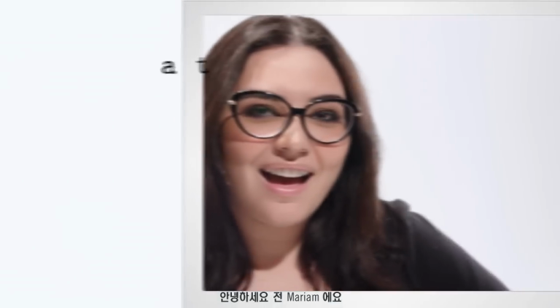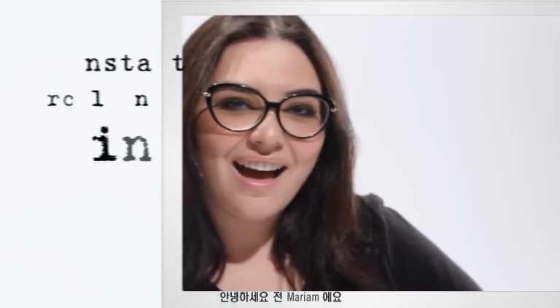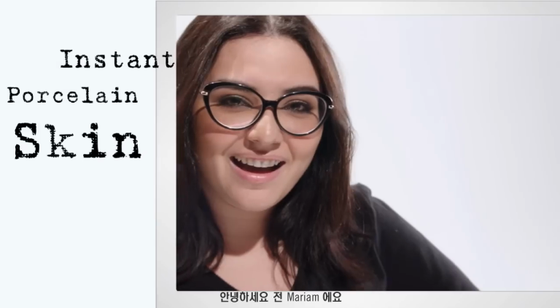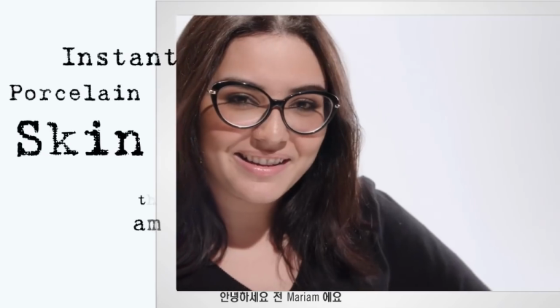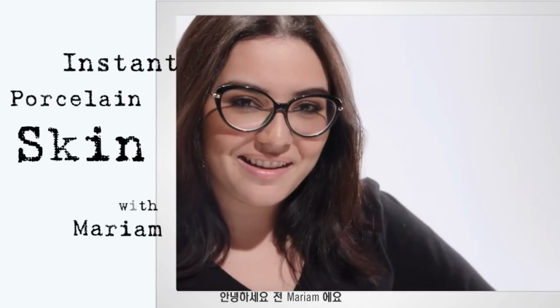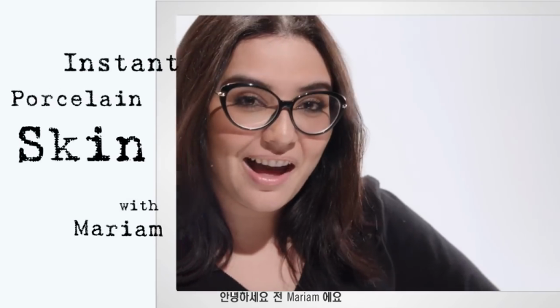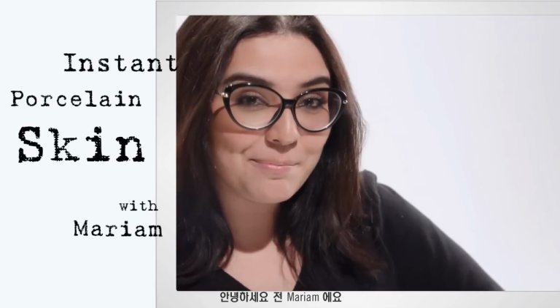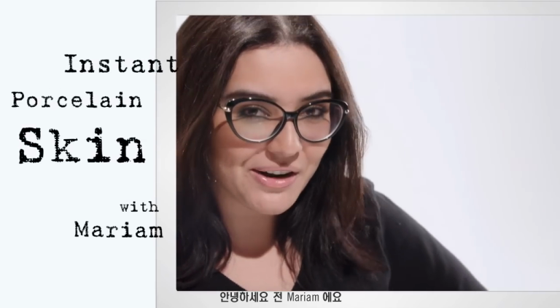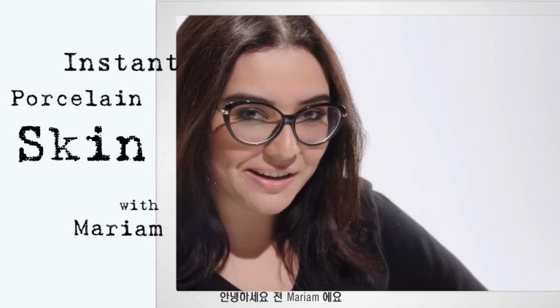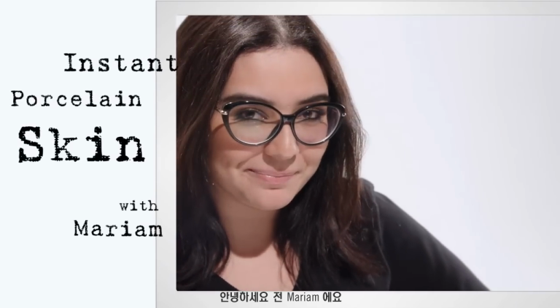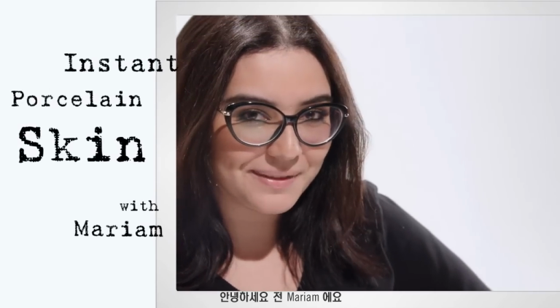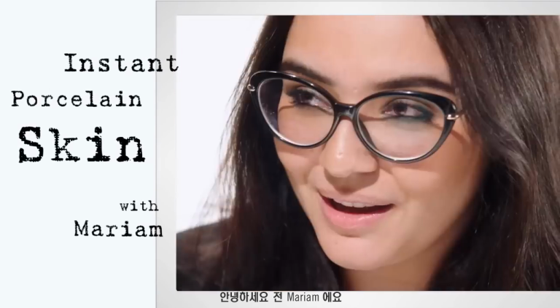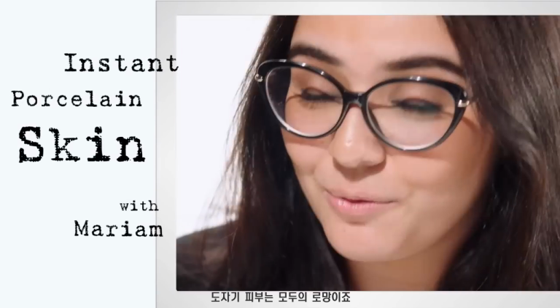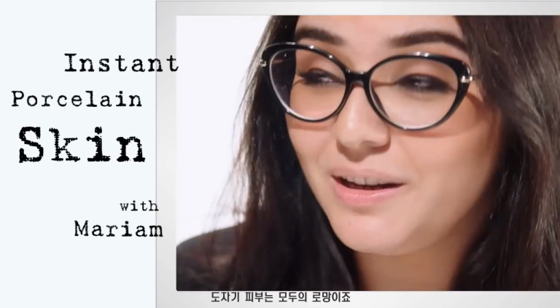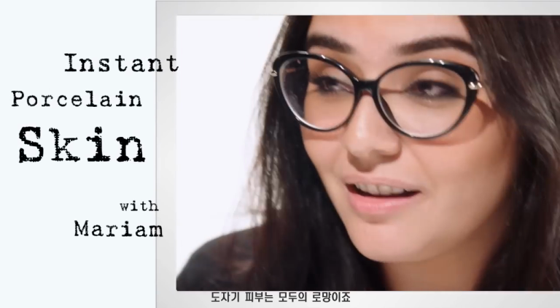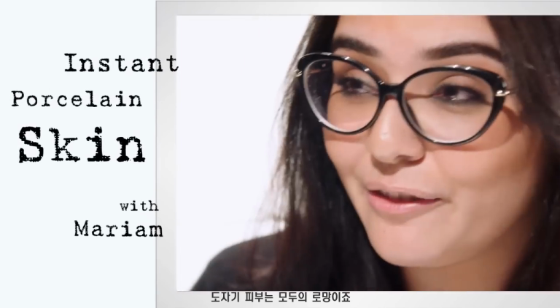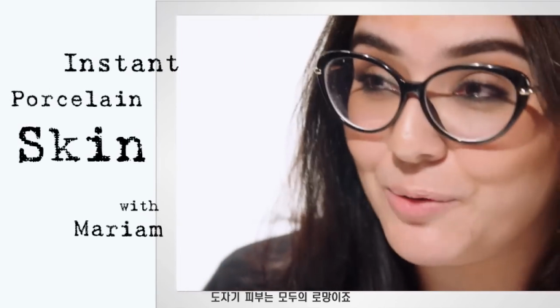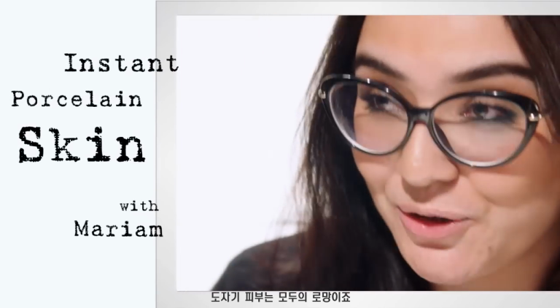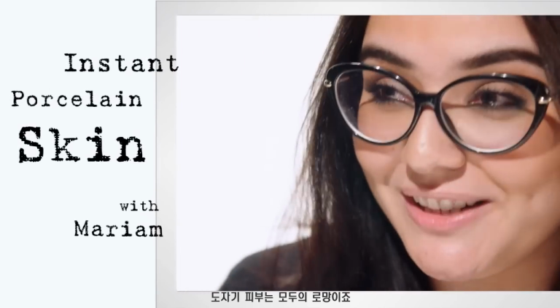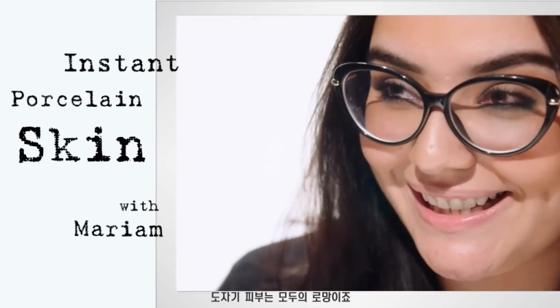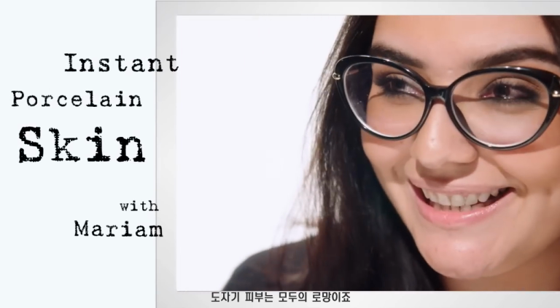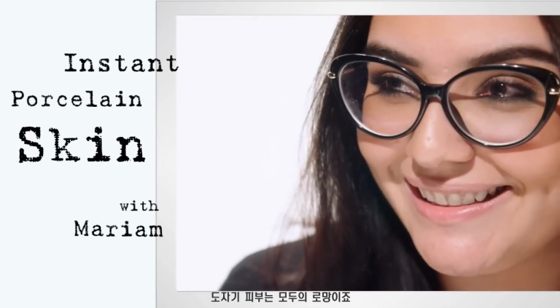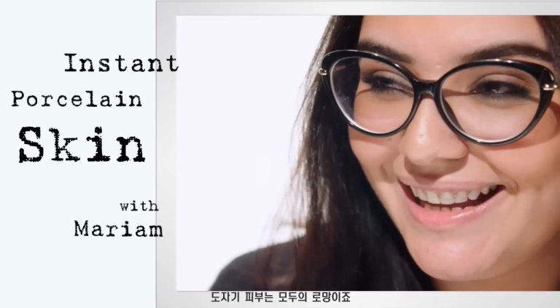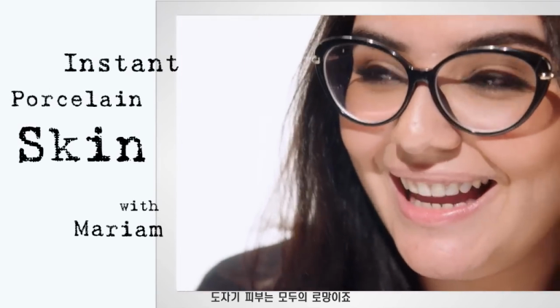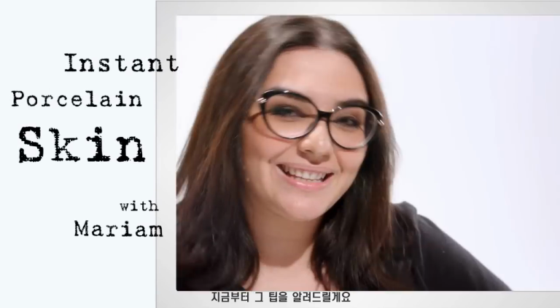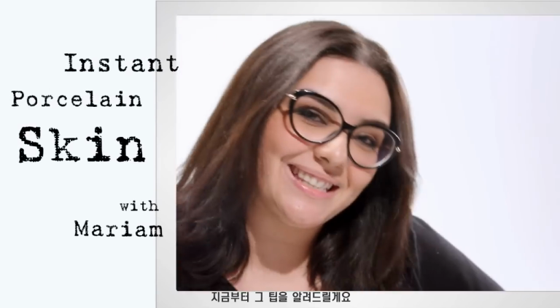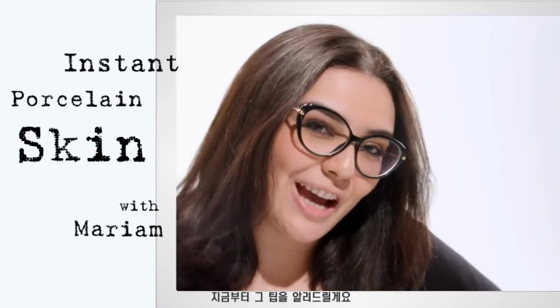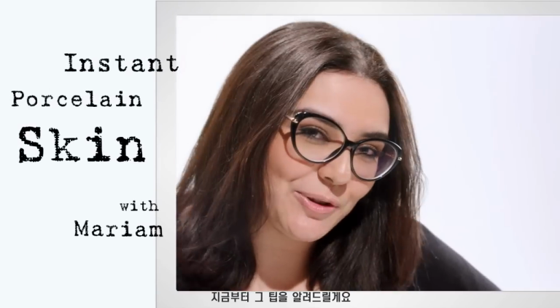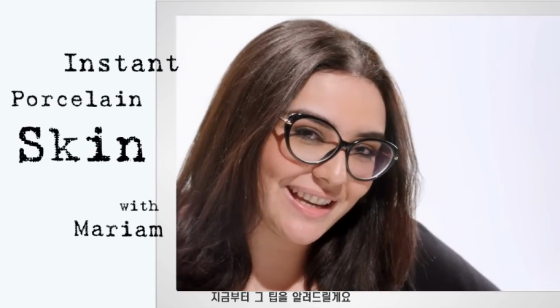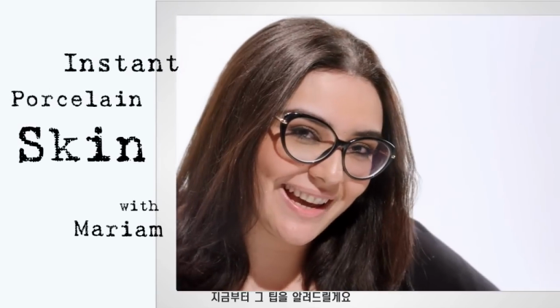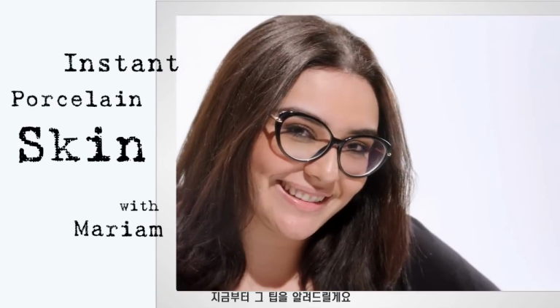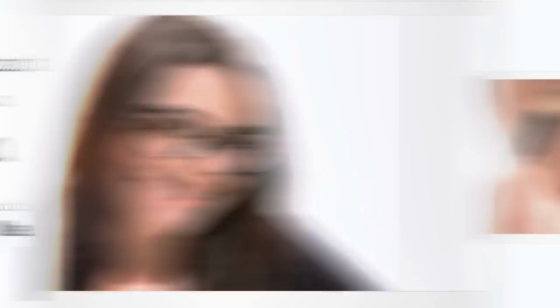Hi, I'm Maryam. We love porcelain skin. Let's see how you can get it.